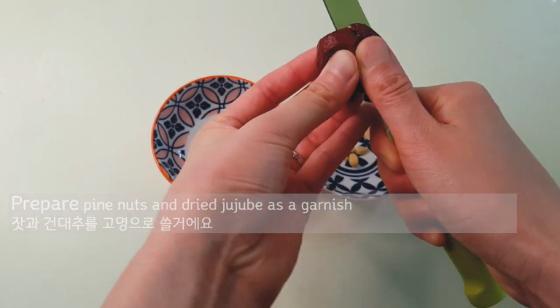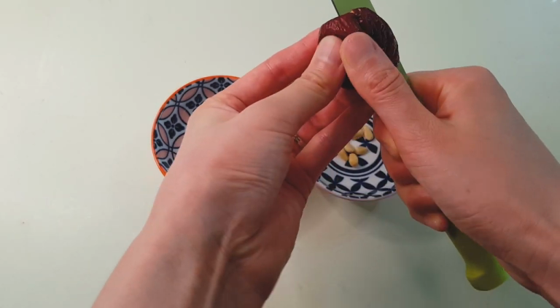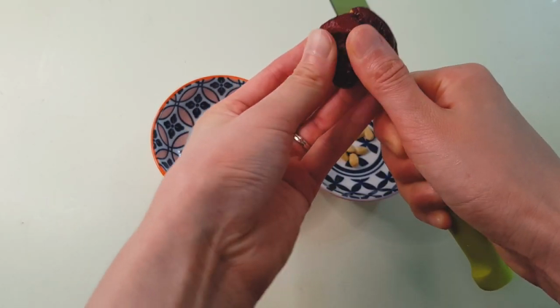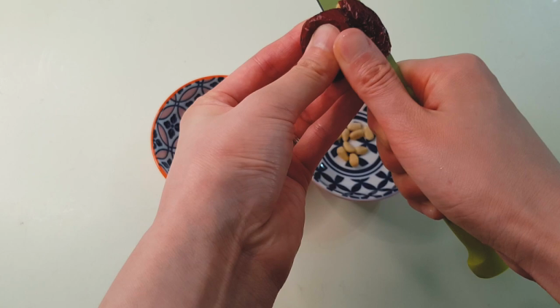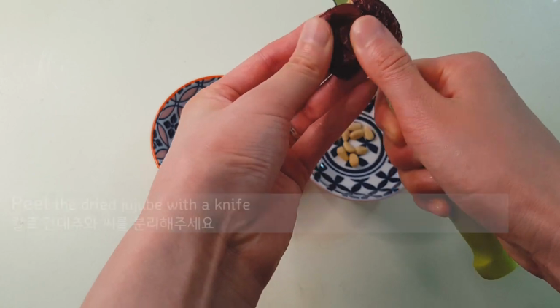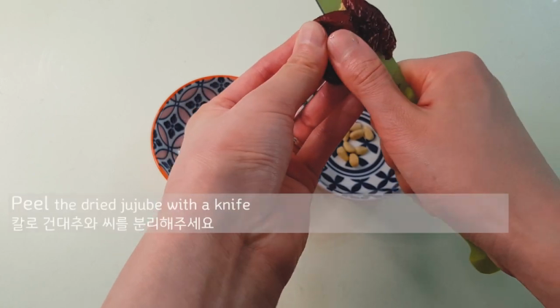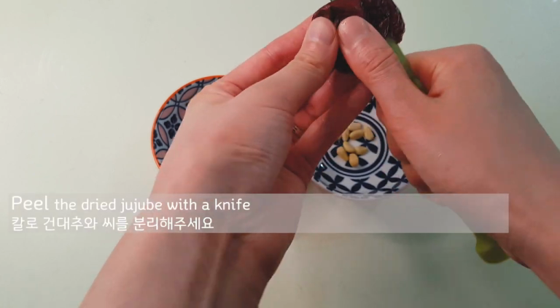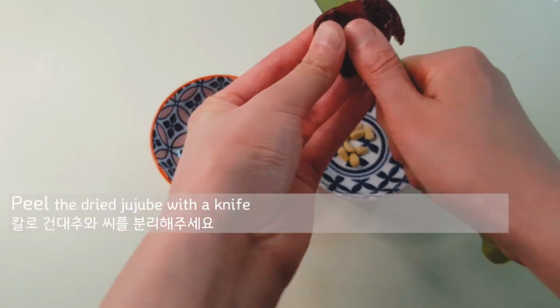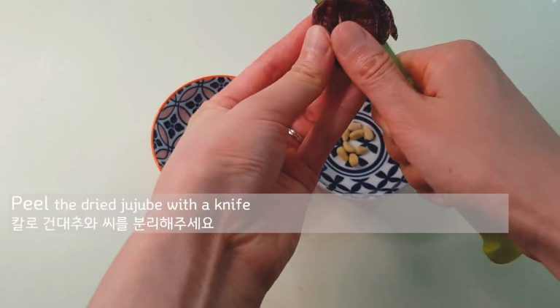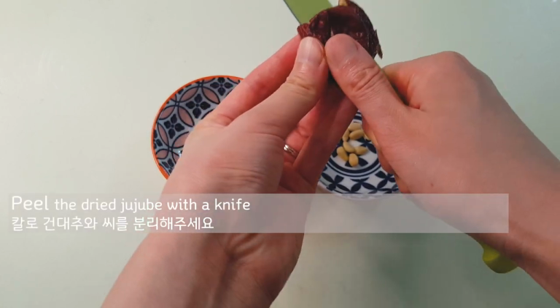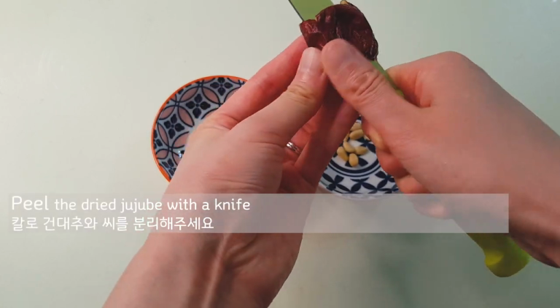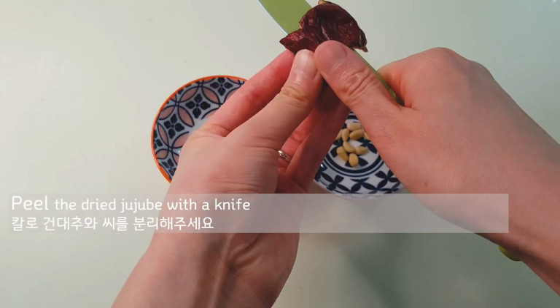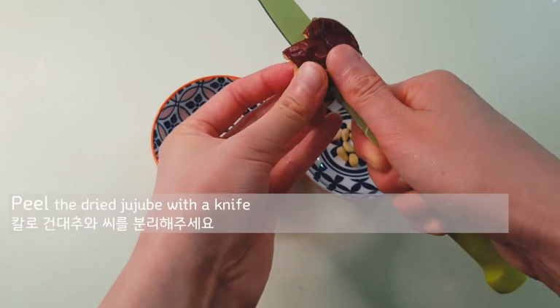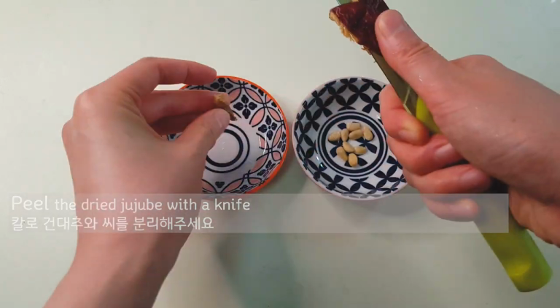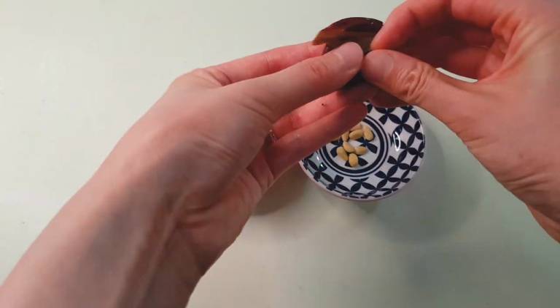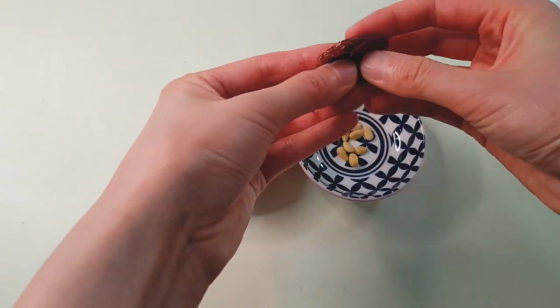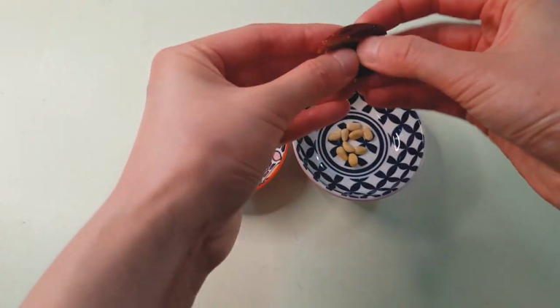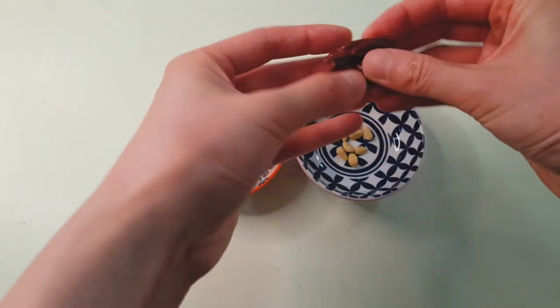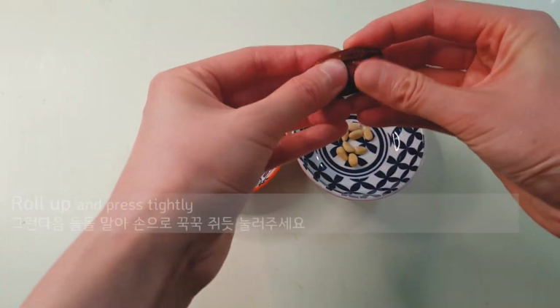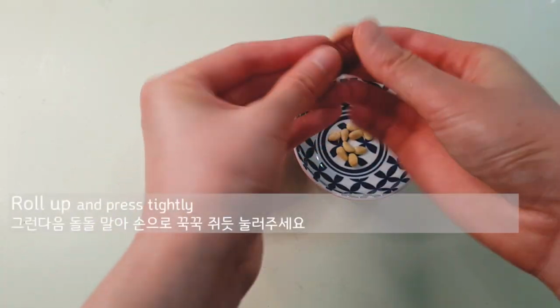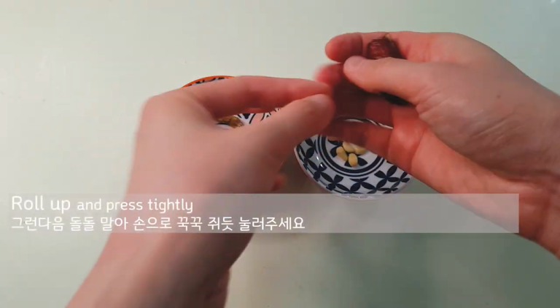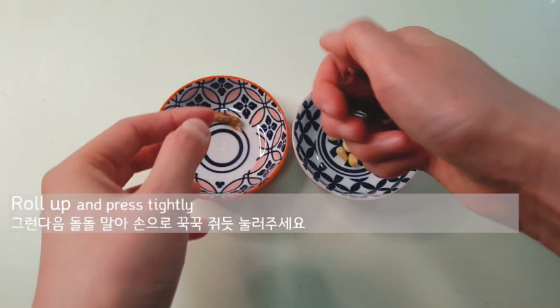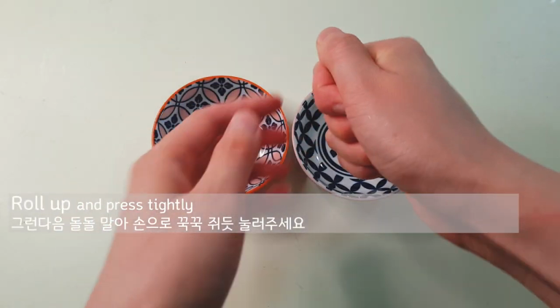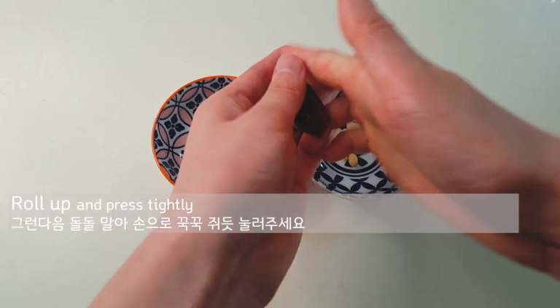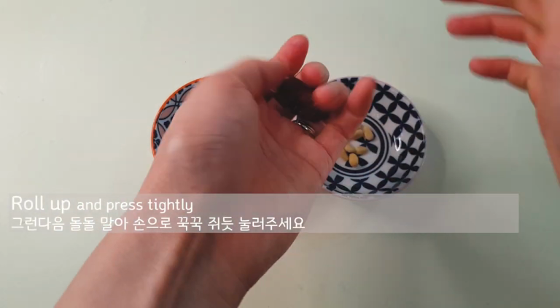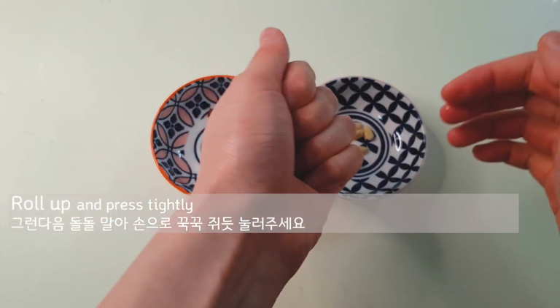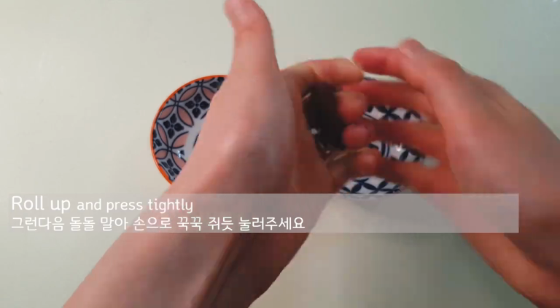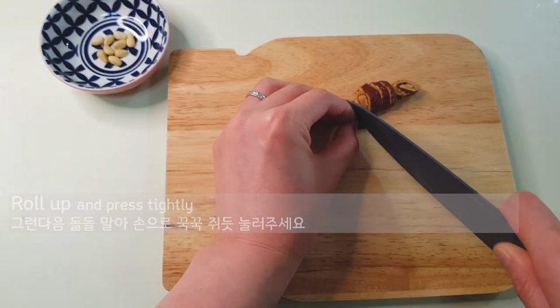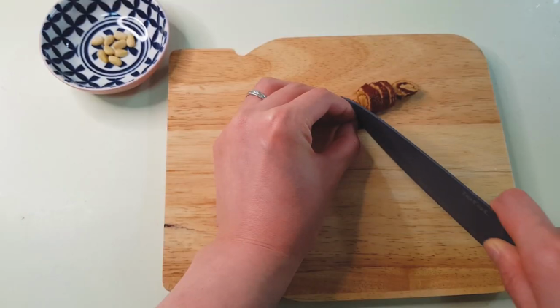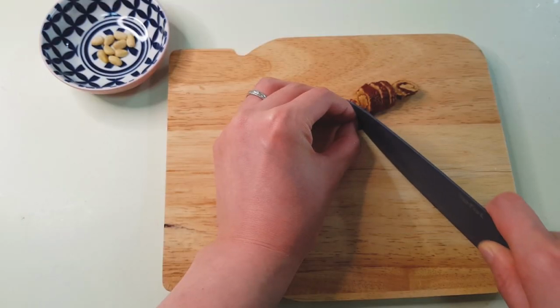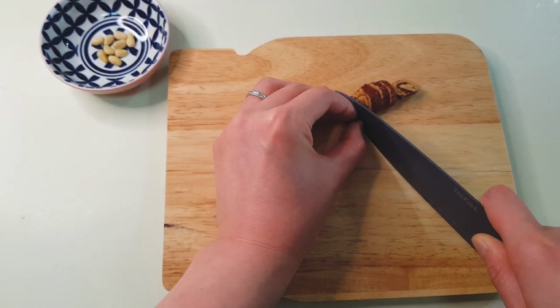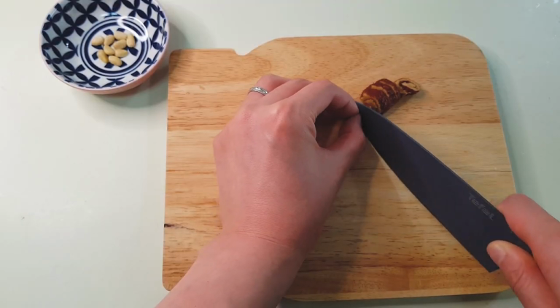Peel the dried jujube with a knife, roll it up, and press tightly. And cut it carefully.